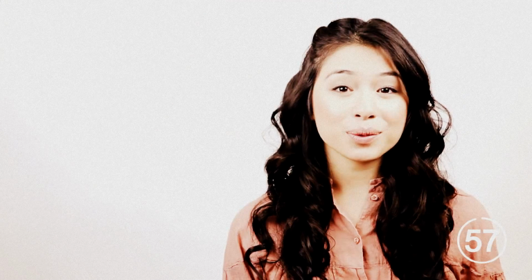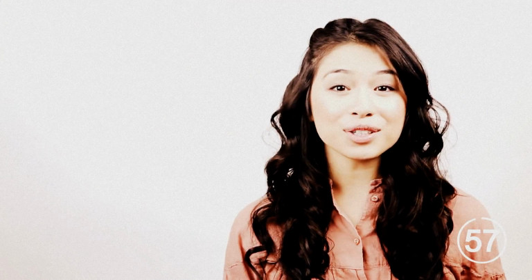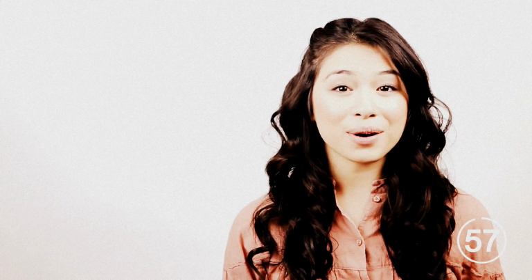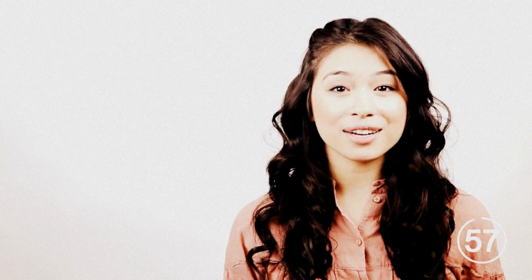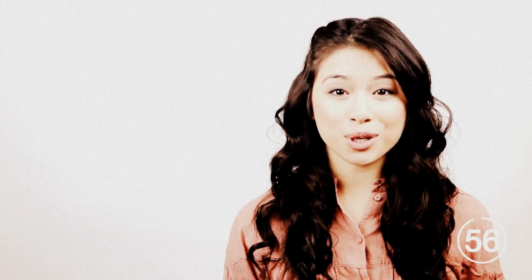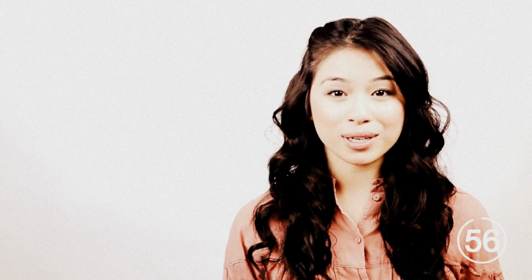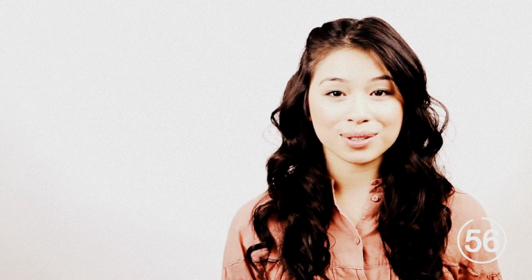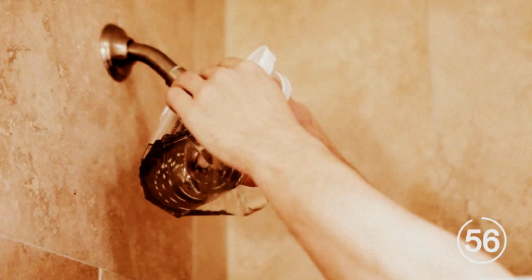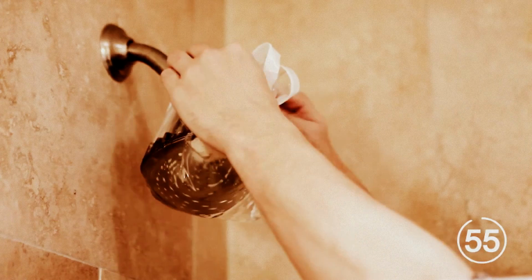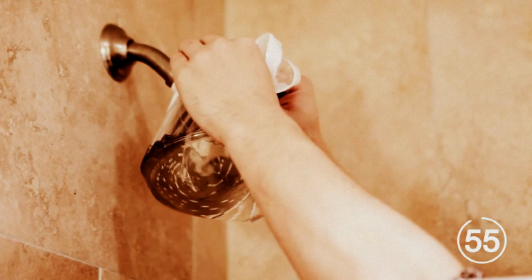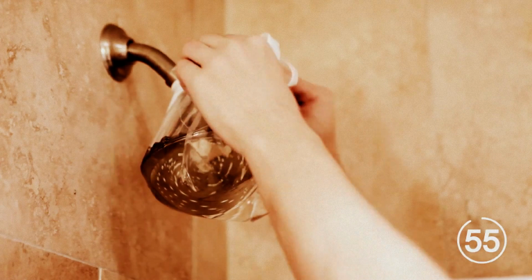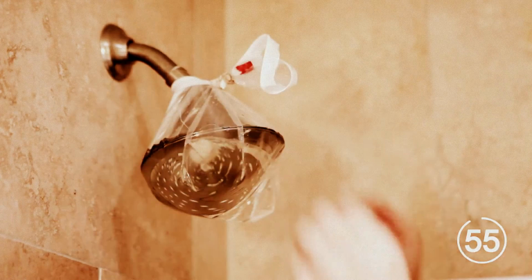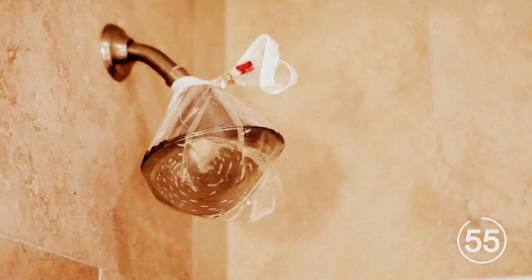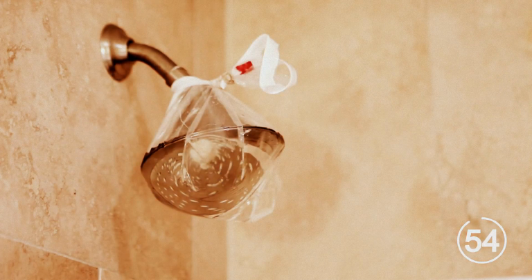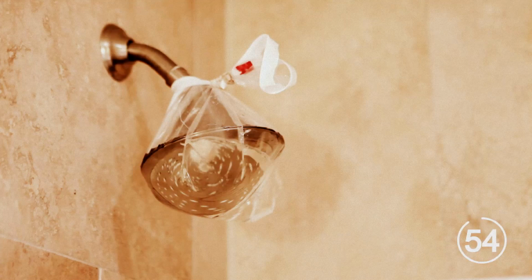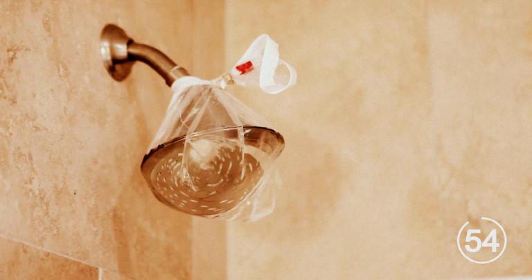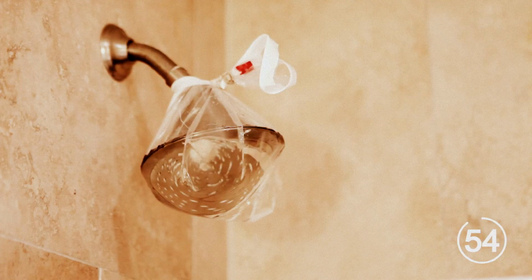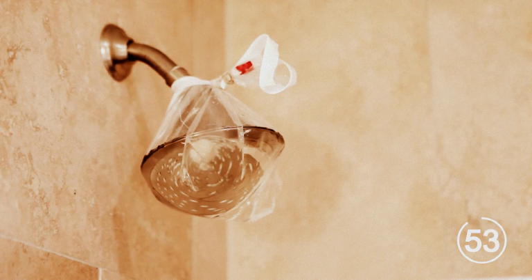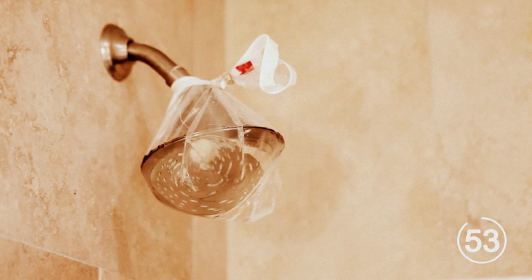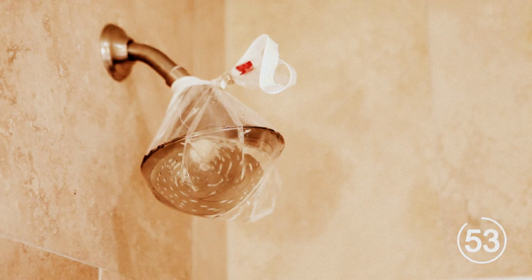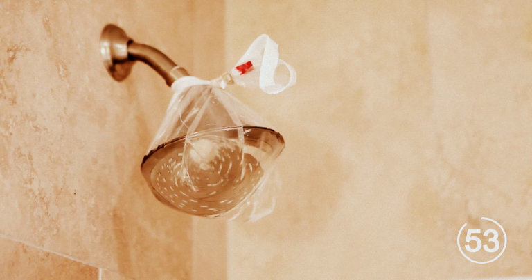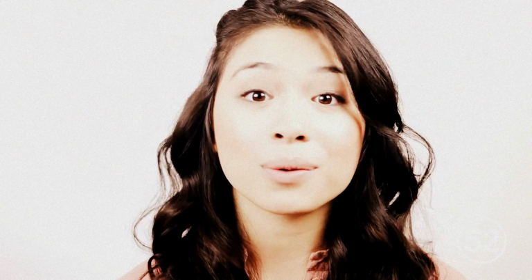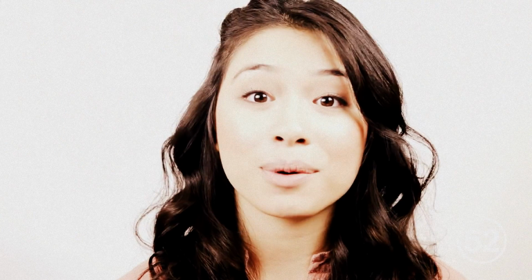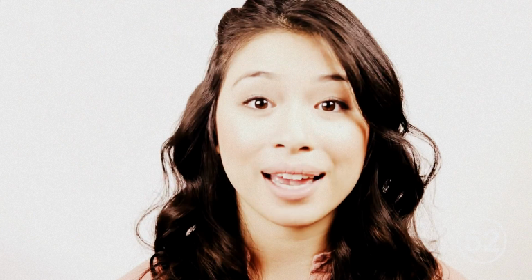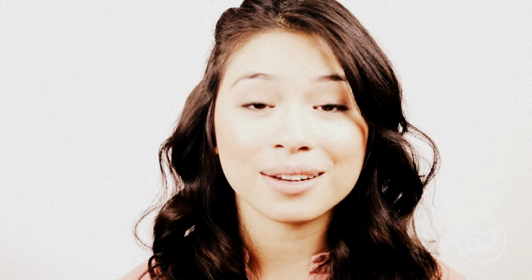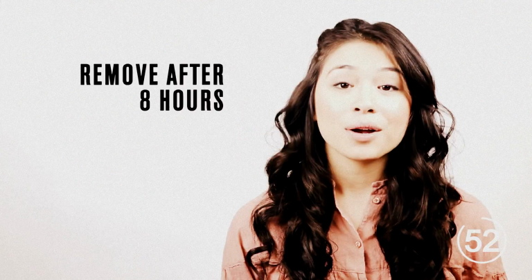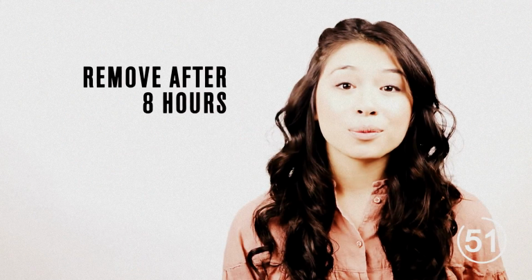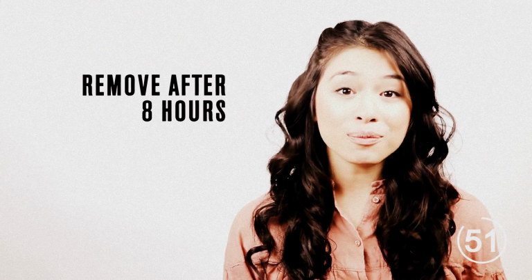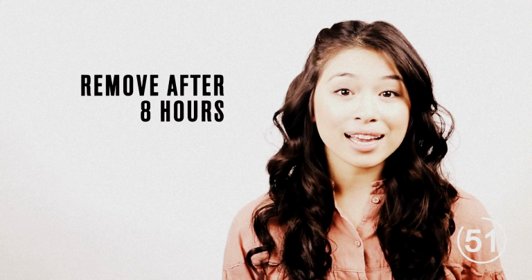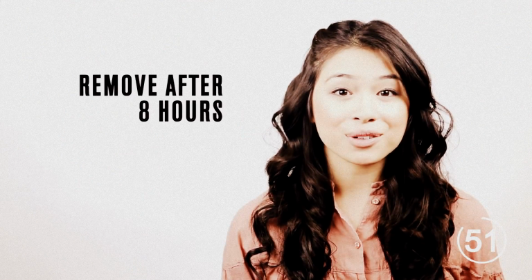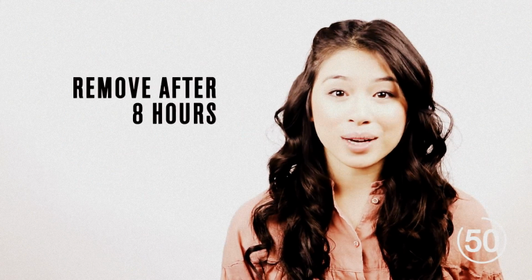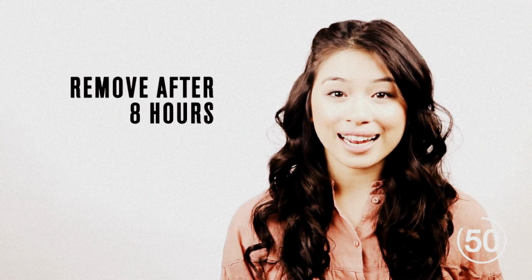To rid your shower head of soap residue, tie a leak-free bag of vinegar around the shower head using a thin rope or rubber band. Remove the bag after one night.